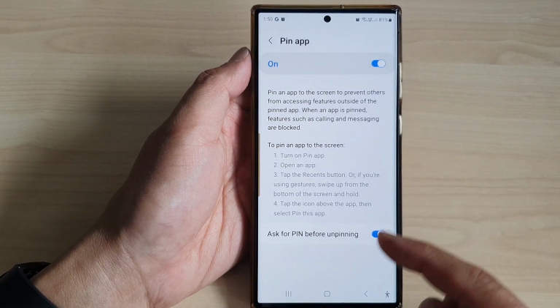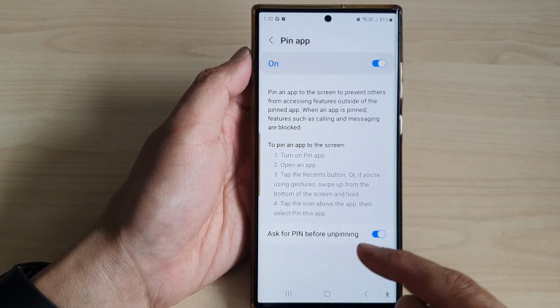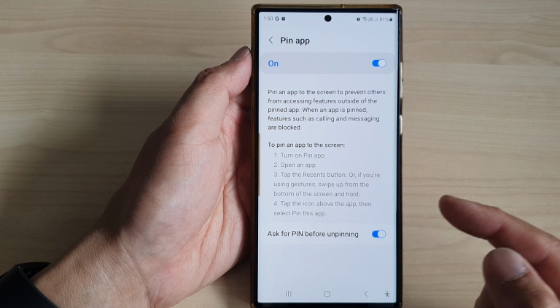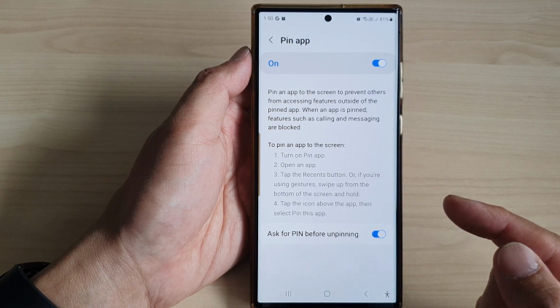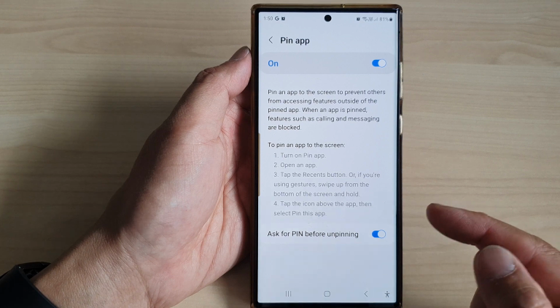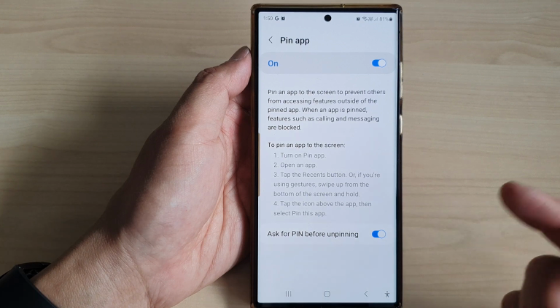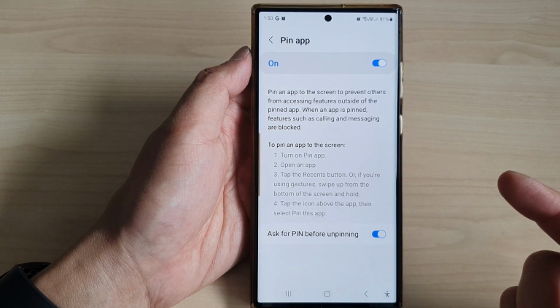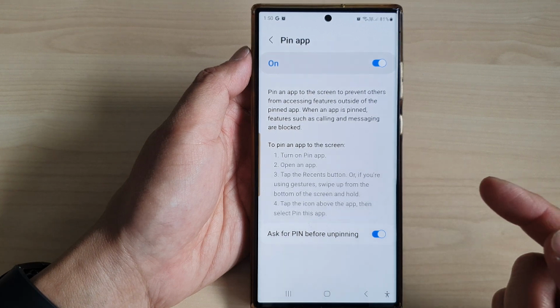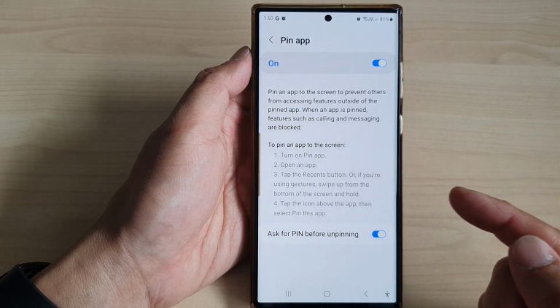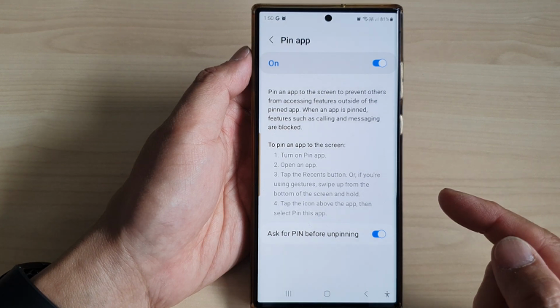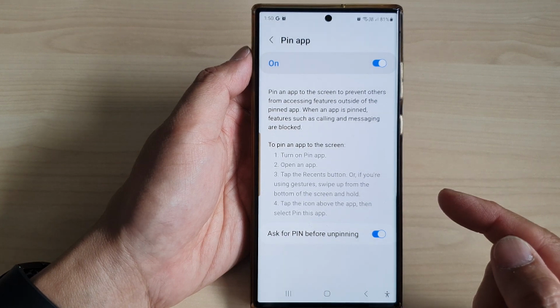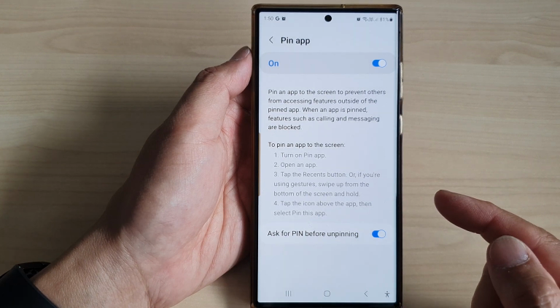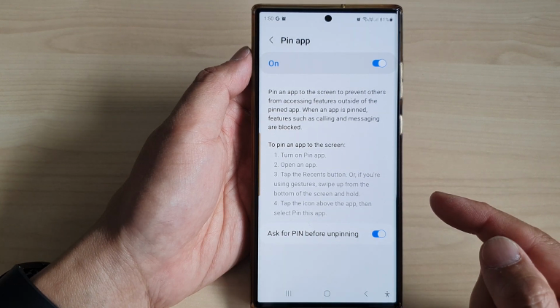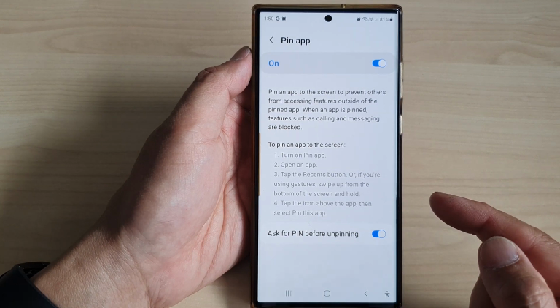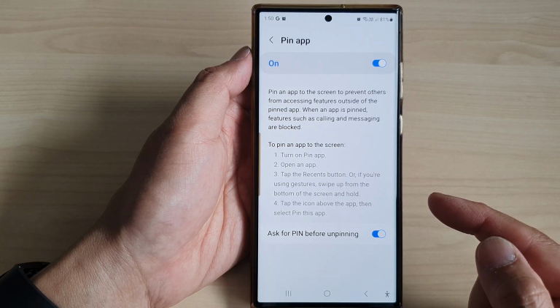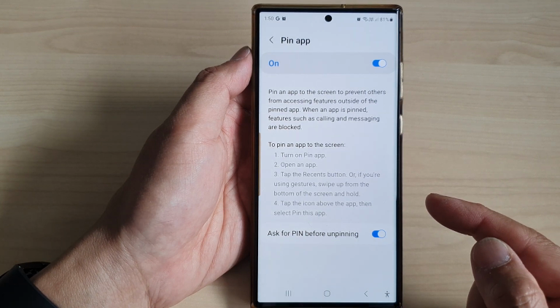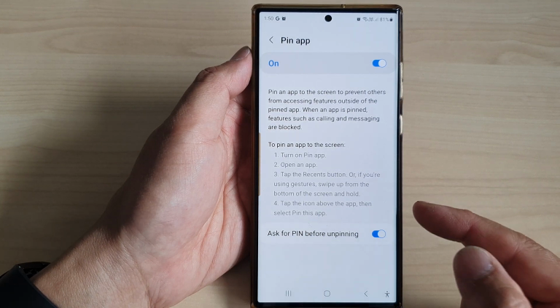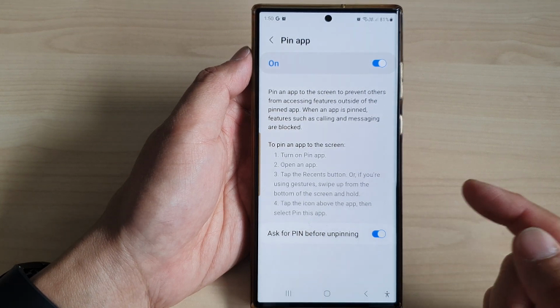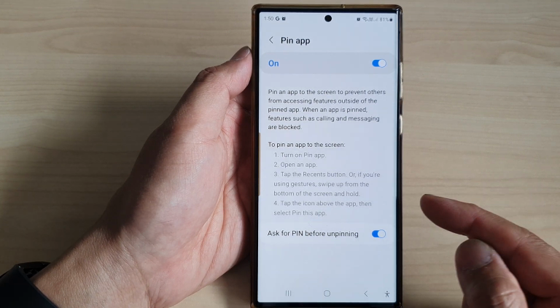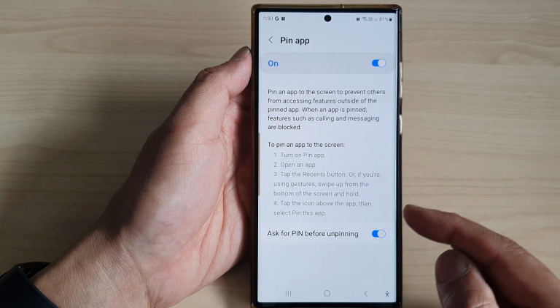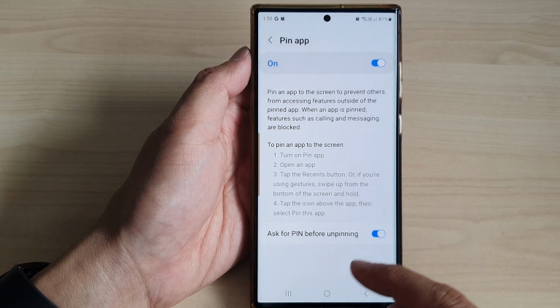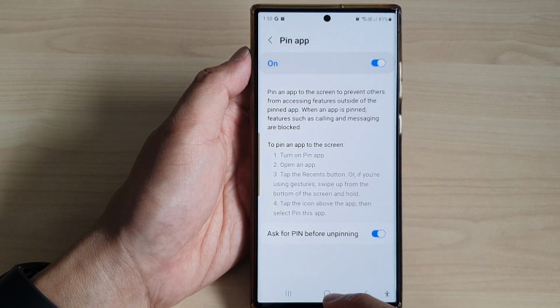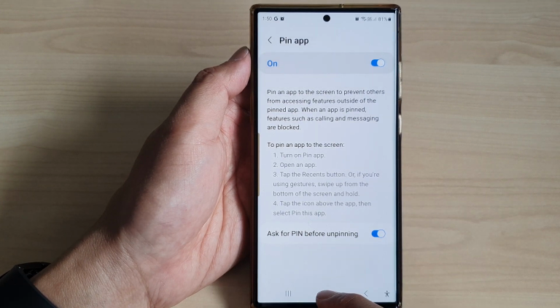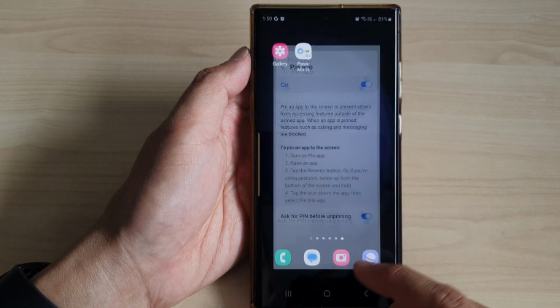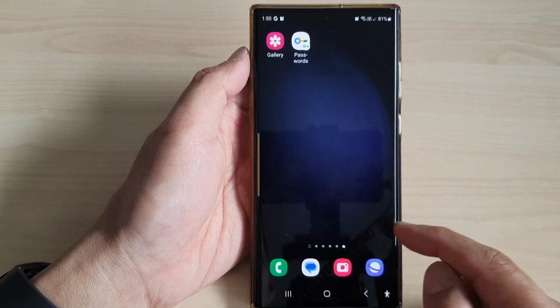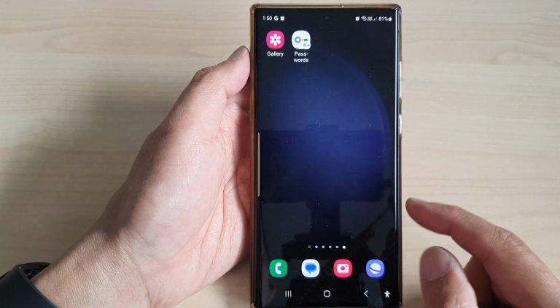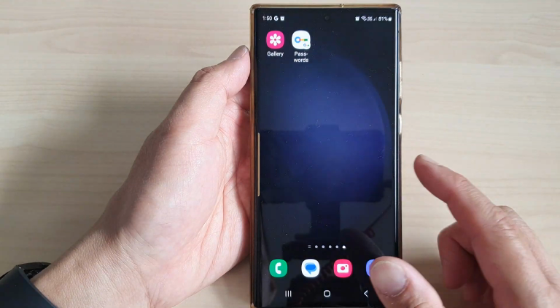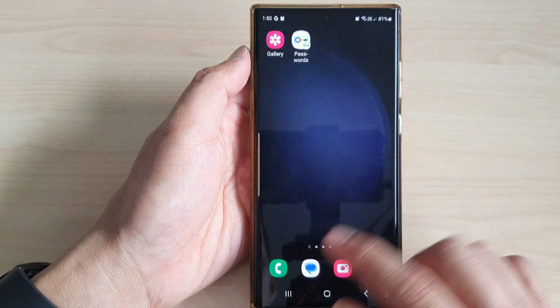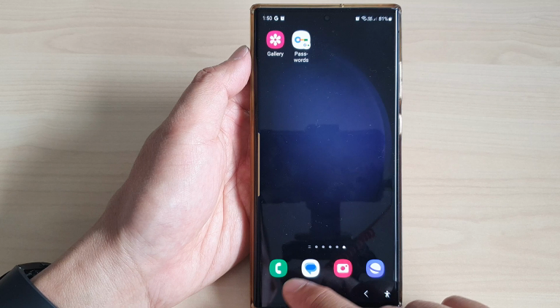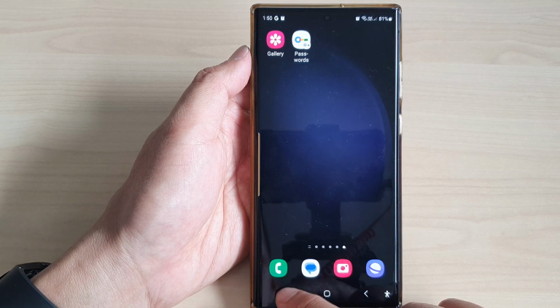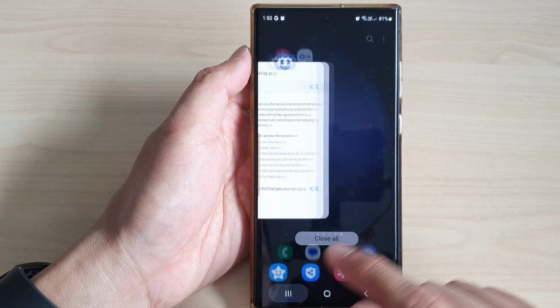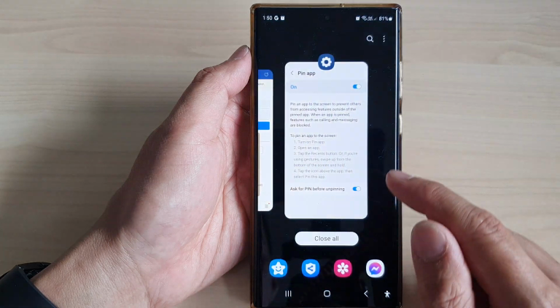Essentially, if you switch this on, when you are pinning an app it is locked, so you need to put in a screen pin to unlock it. Let's take a look at an example.